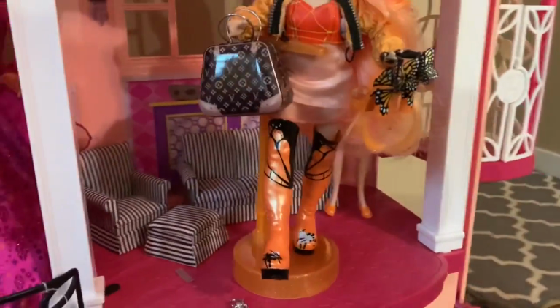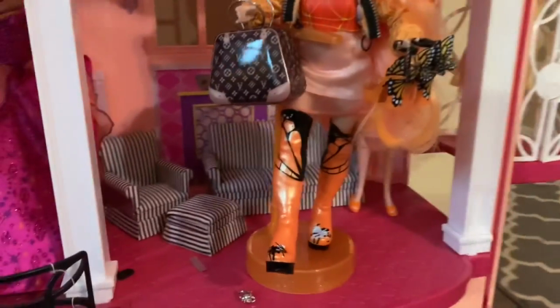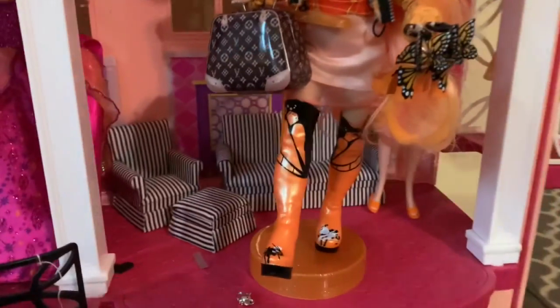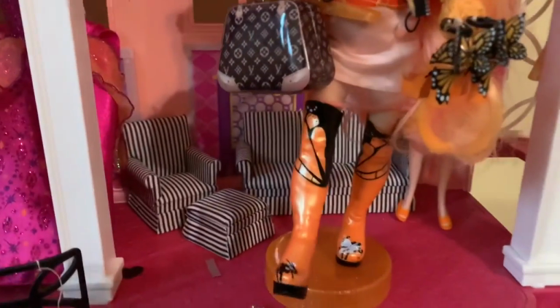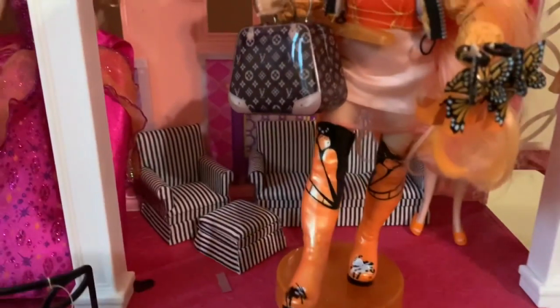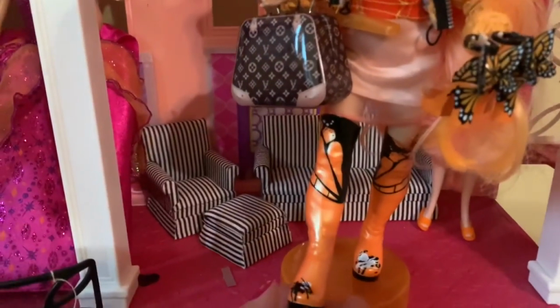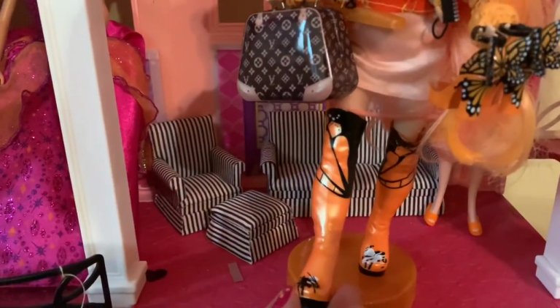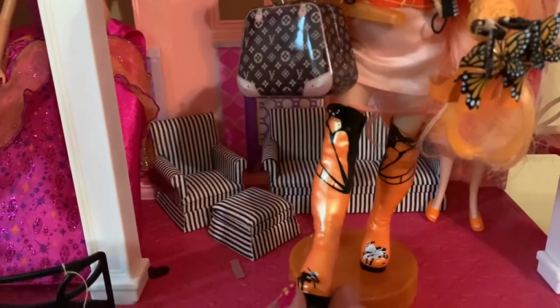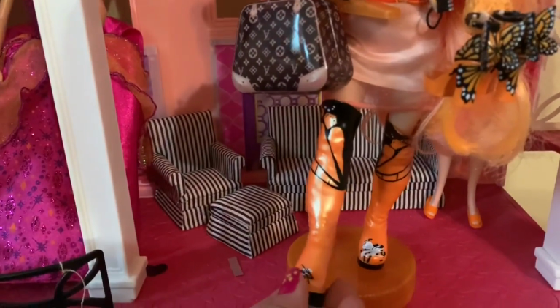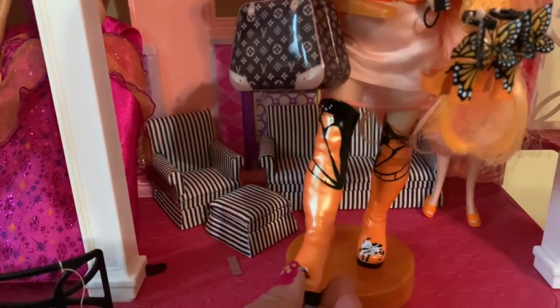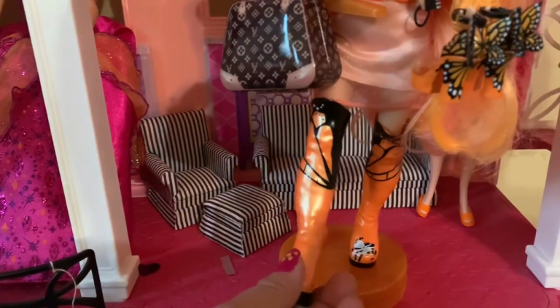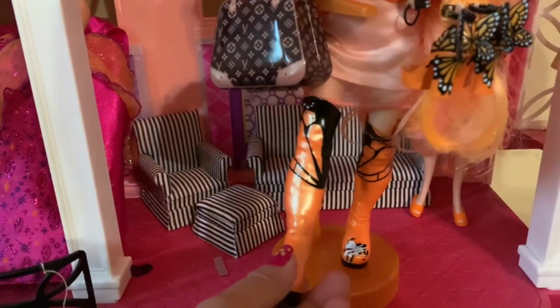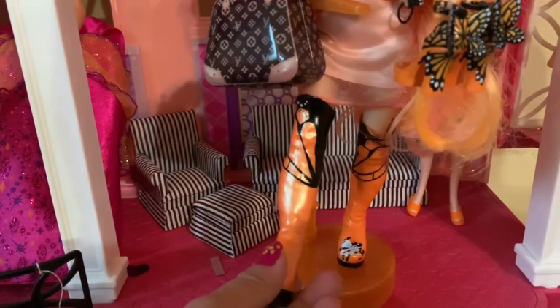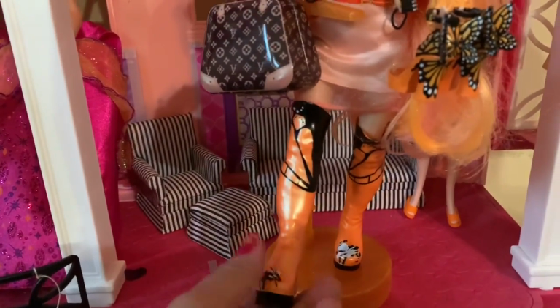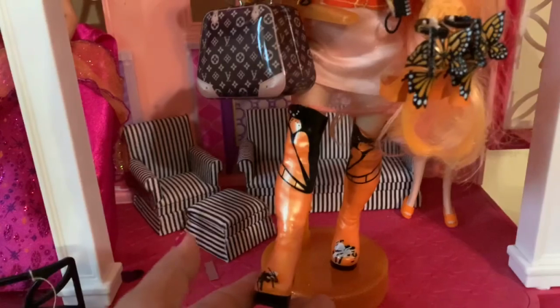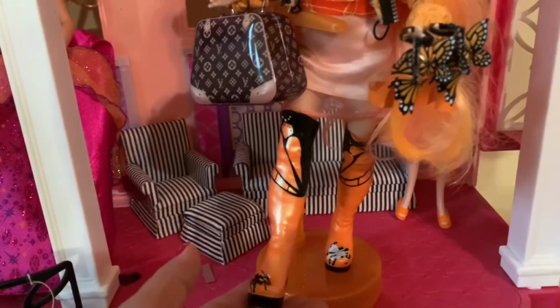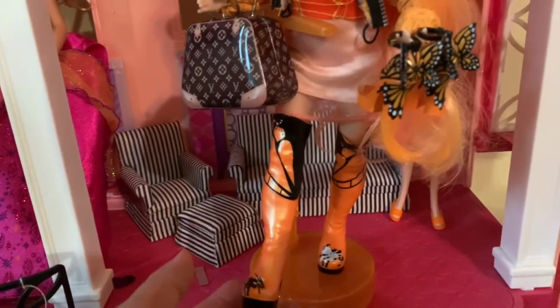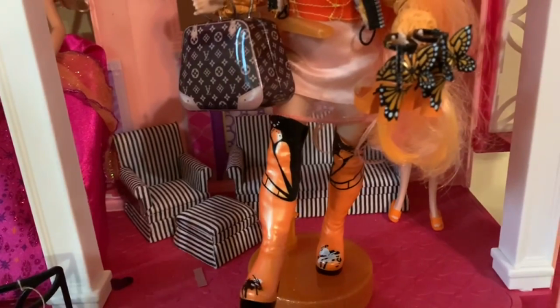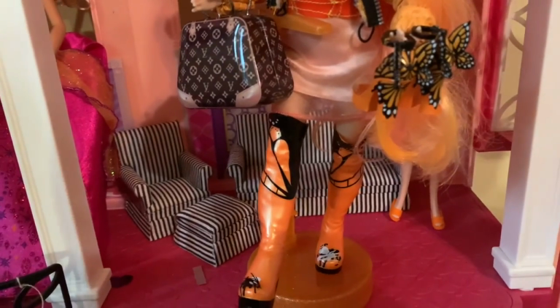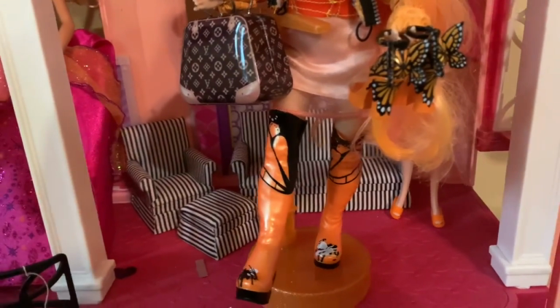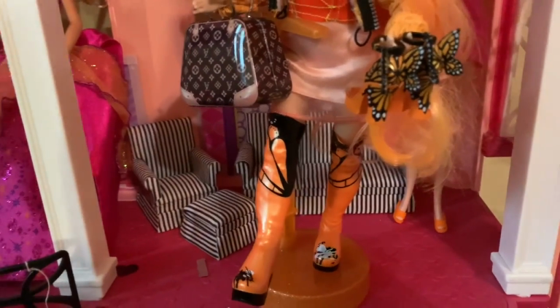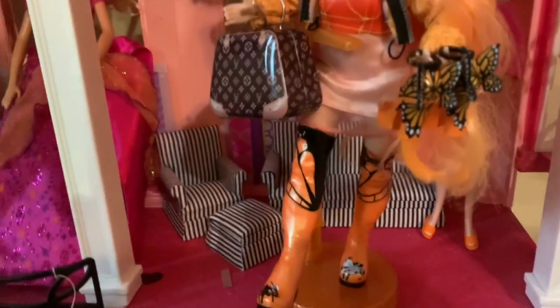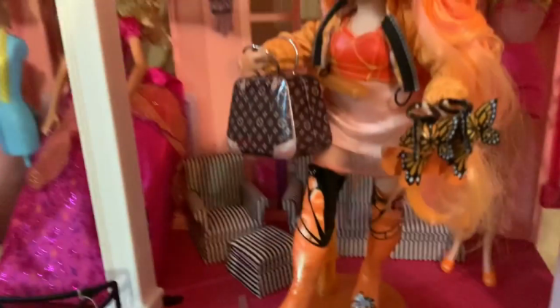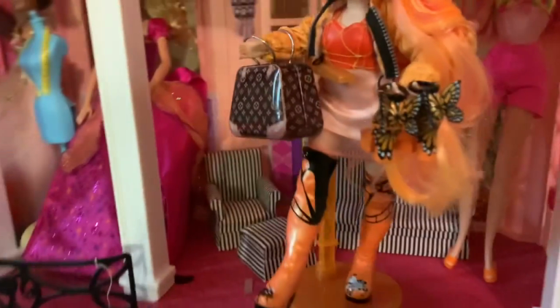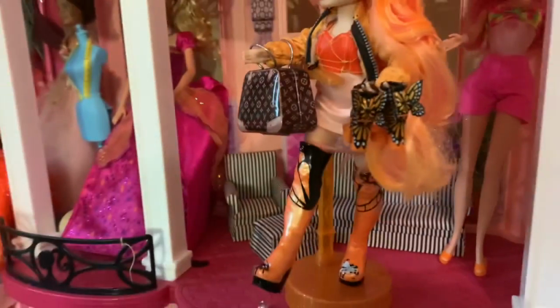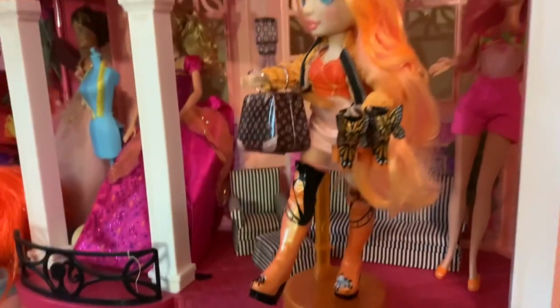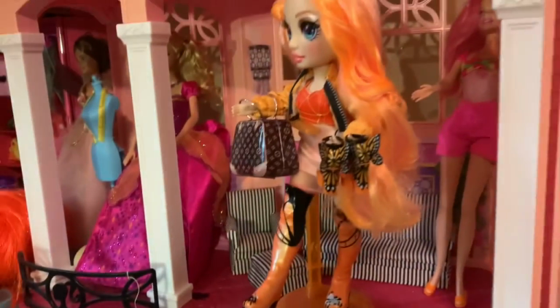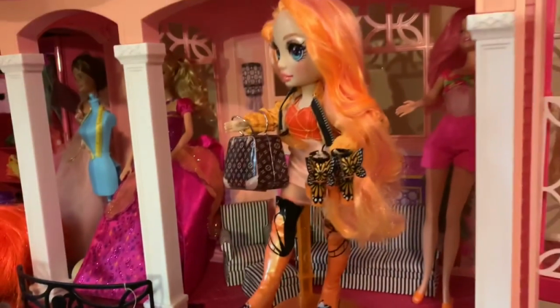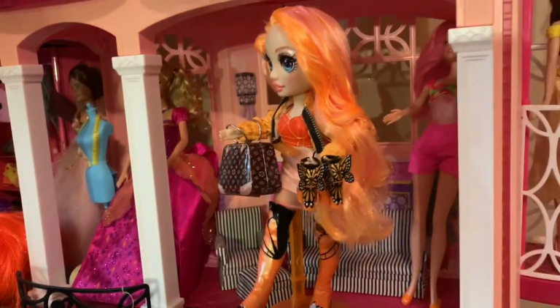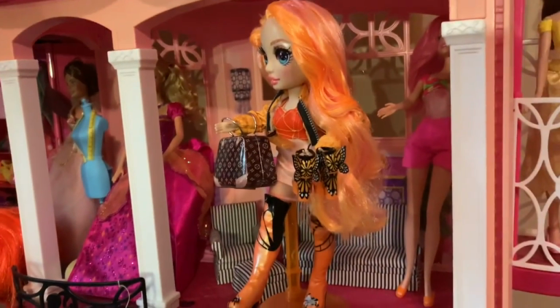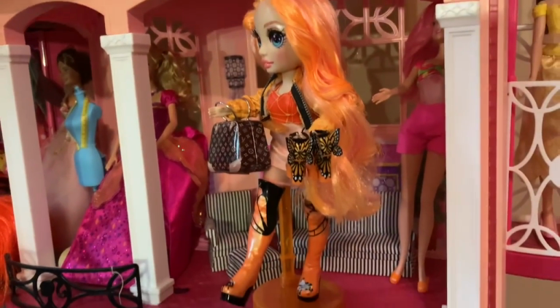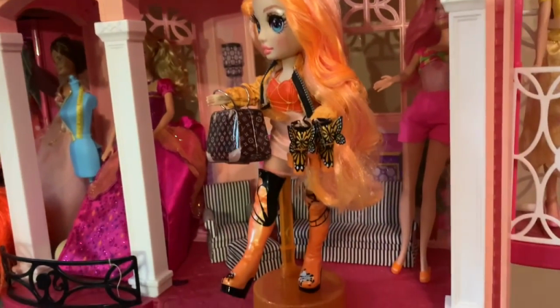When she's swinging her legs like this and walking like that — oh it's so cute guys!